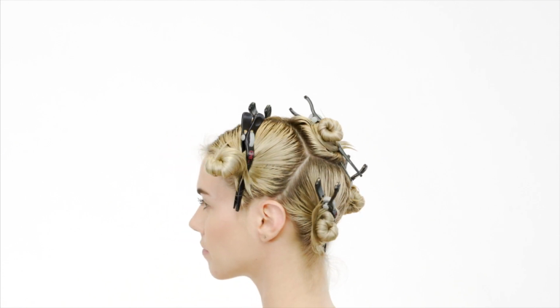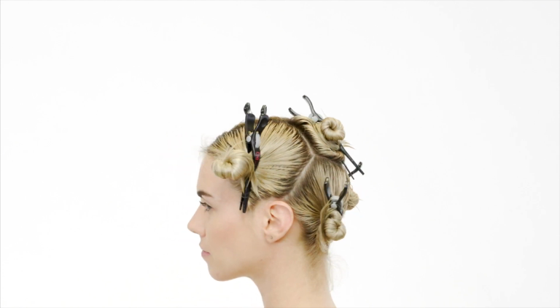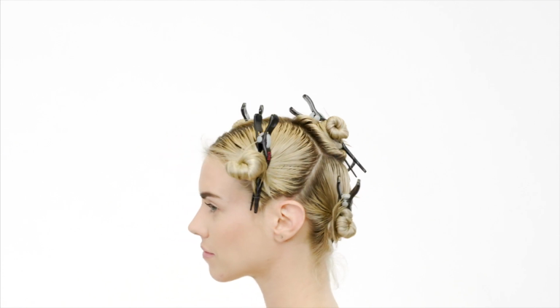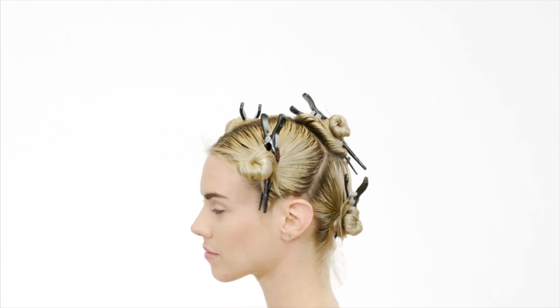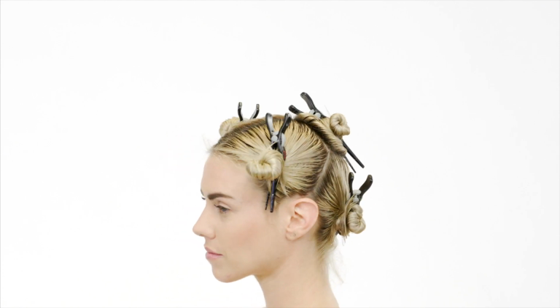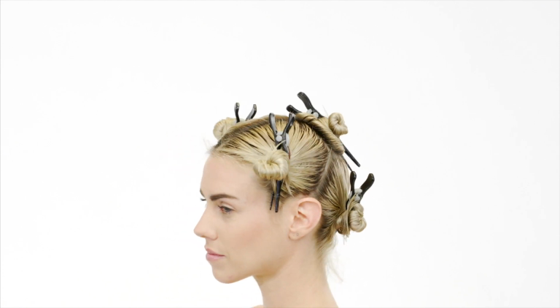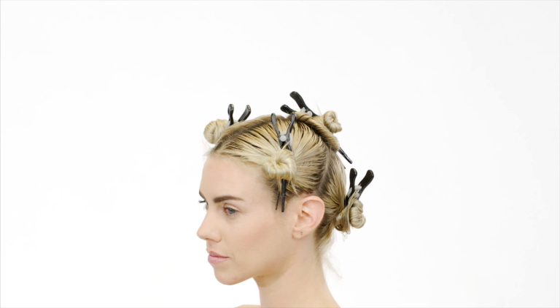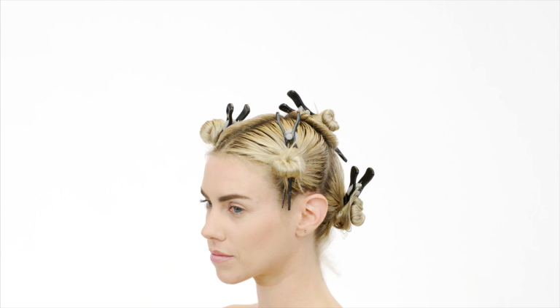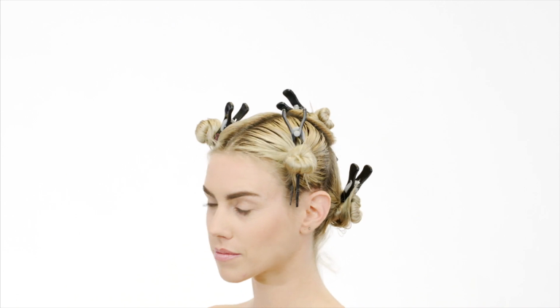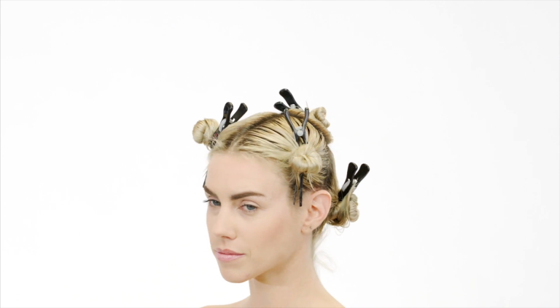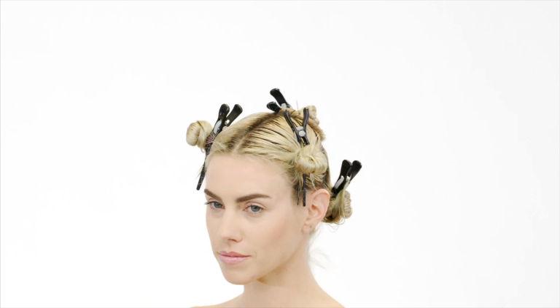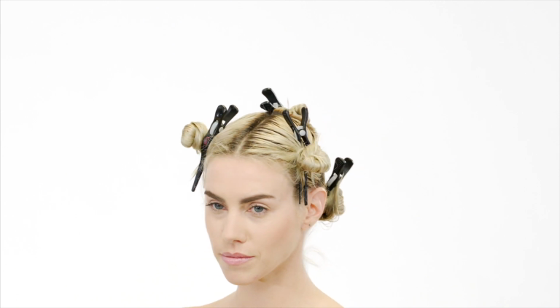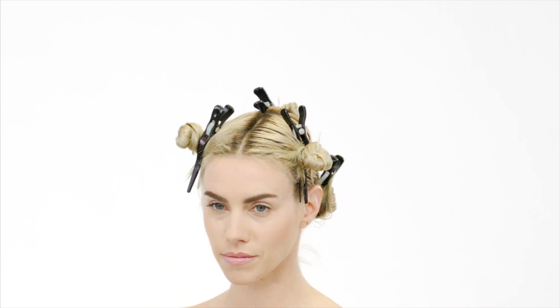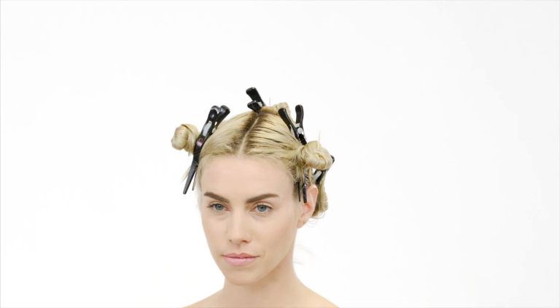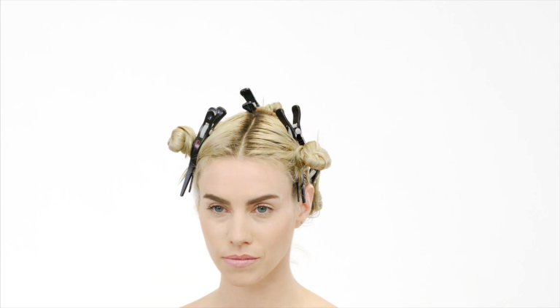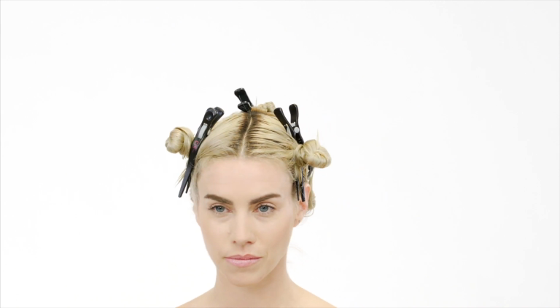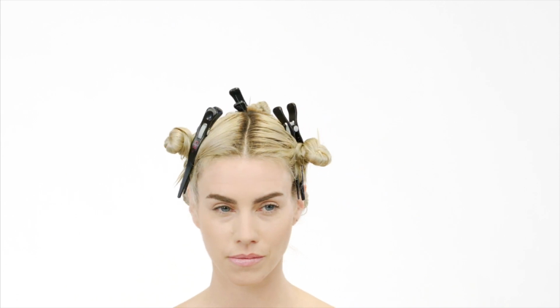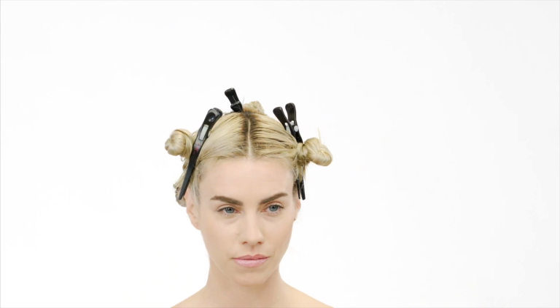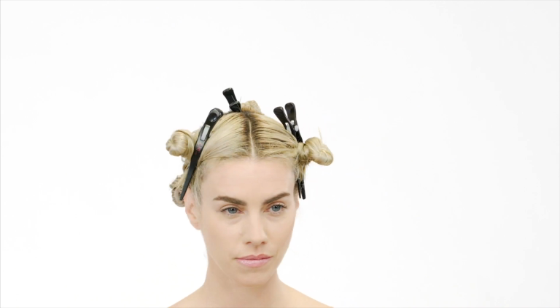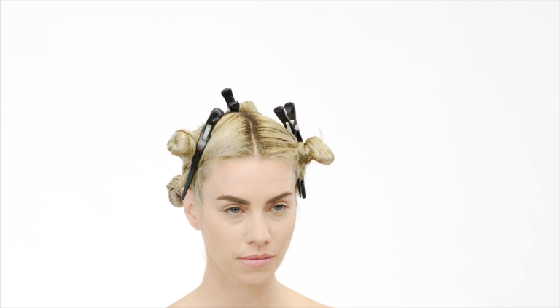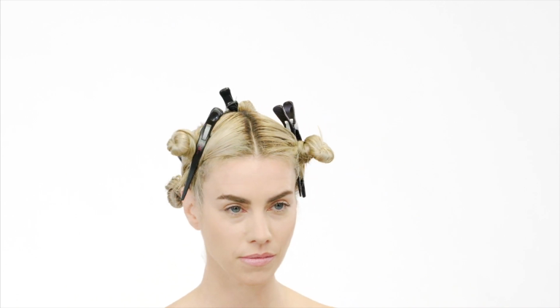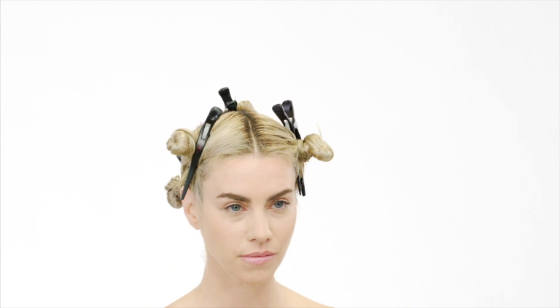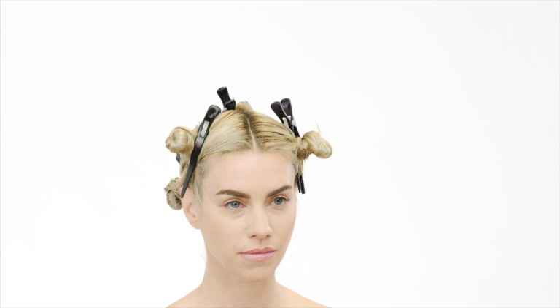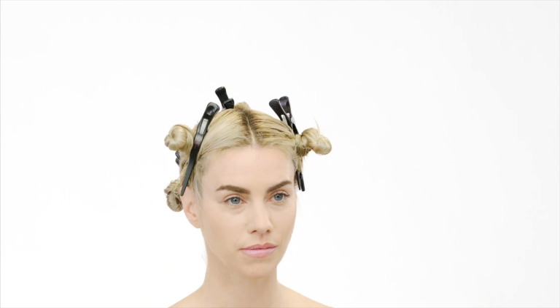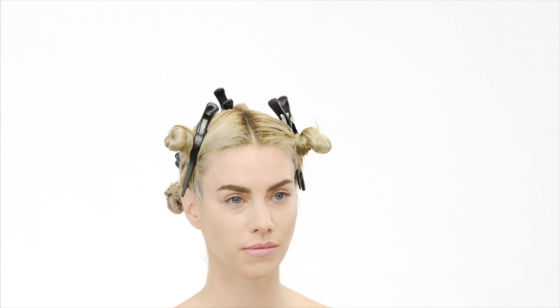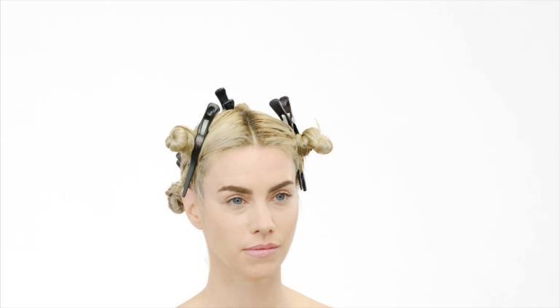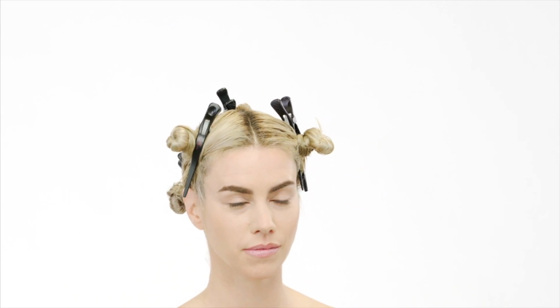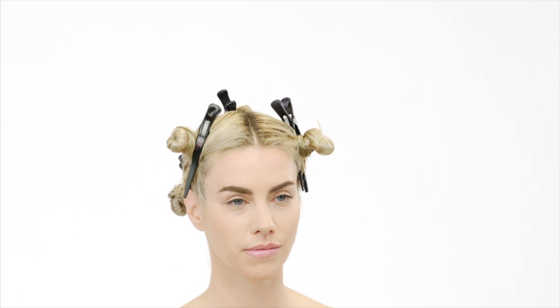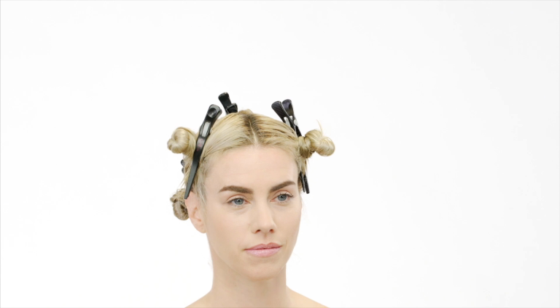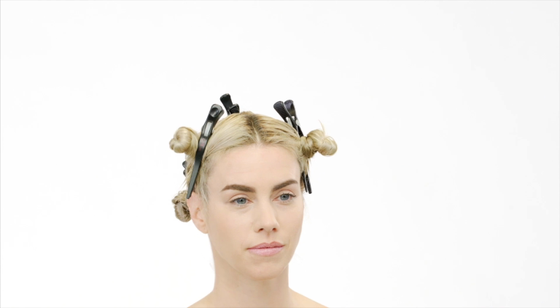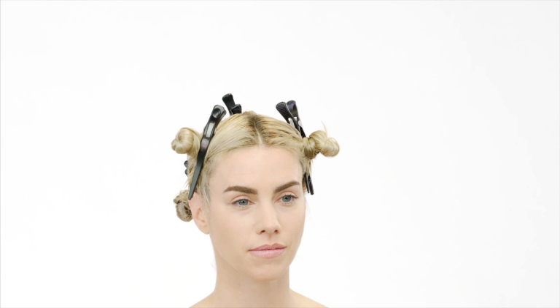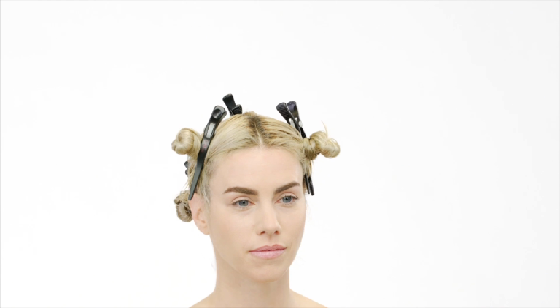Sections 4 and 5: make a middle parting on the top of the head and divide the hair in two.